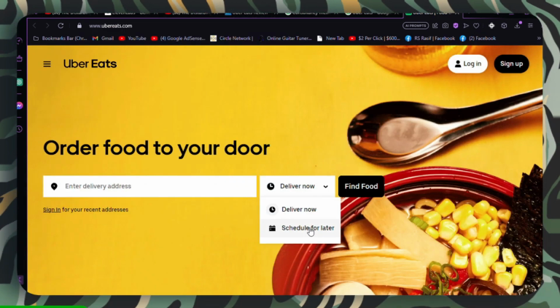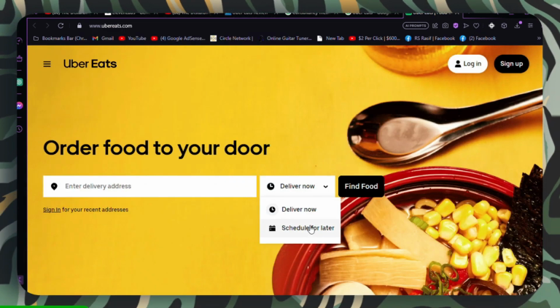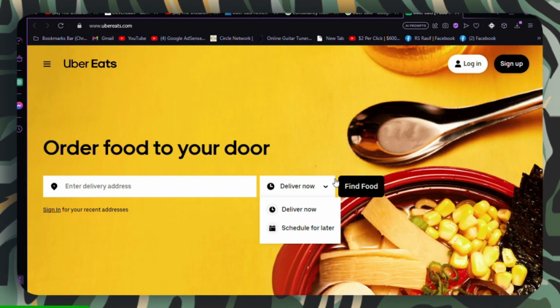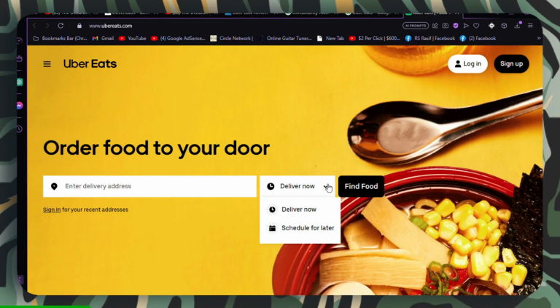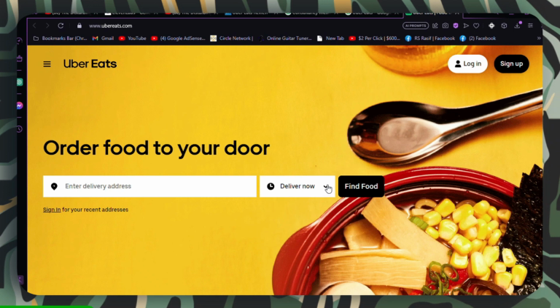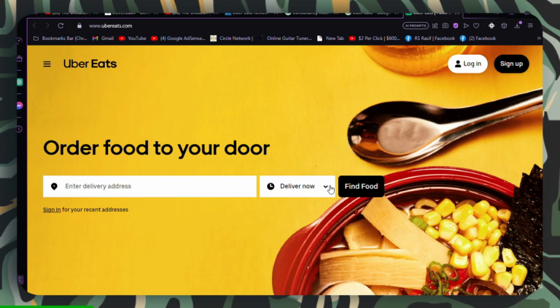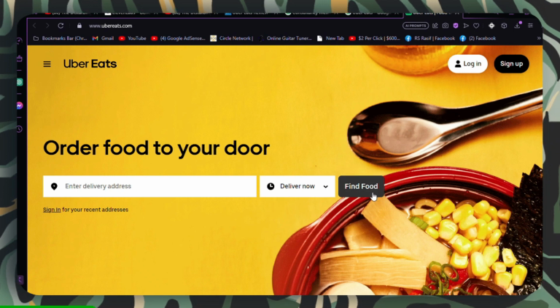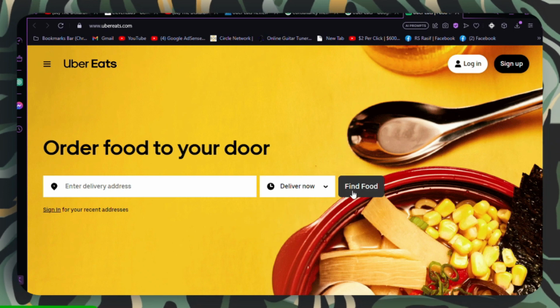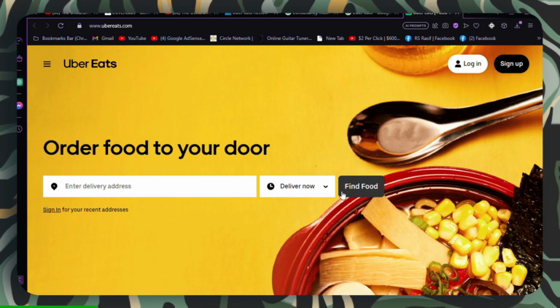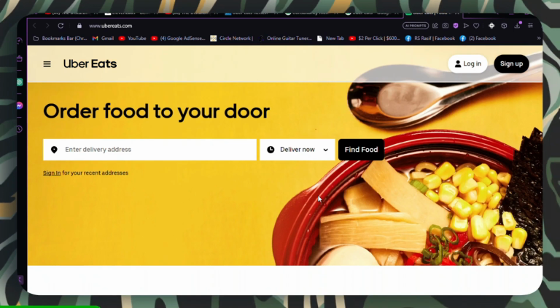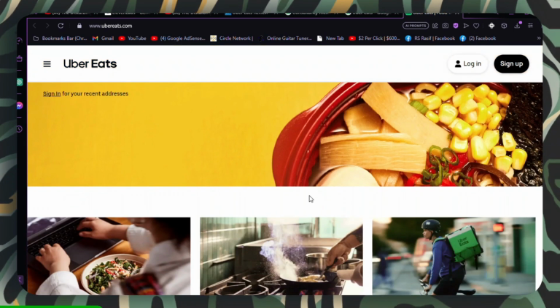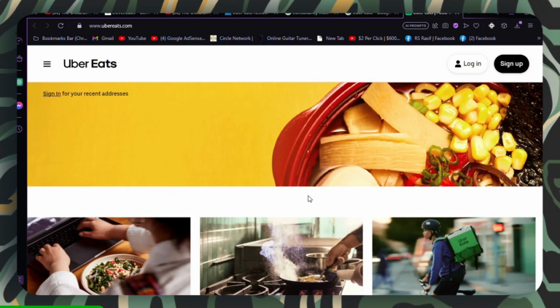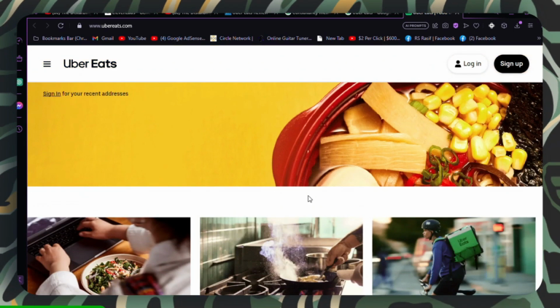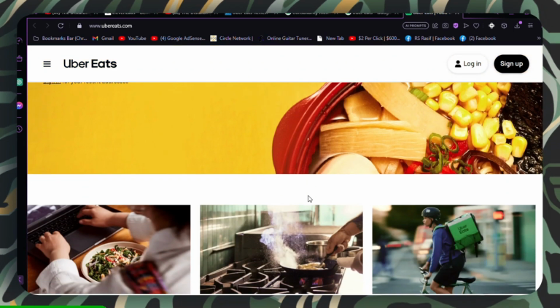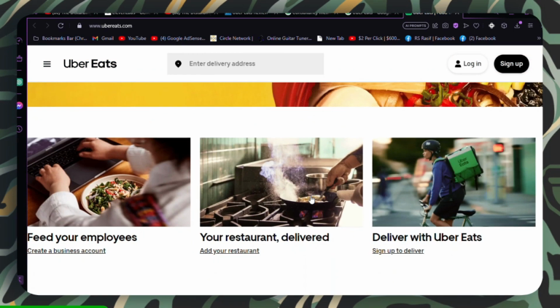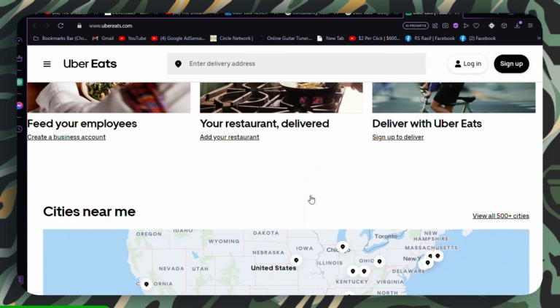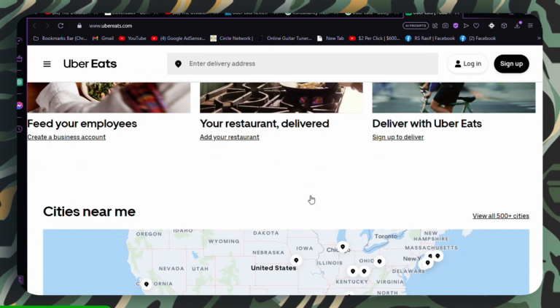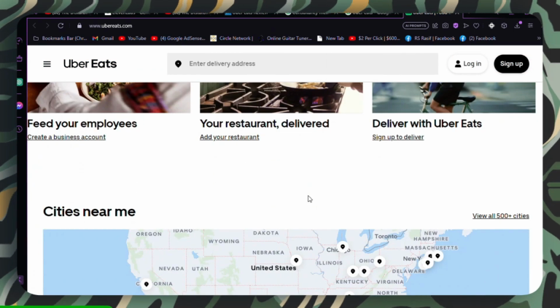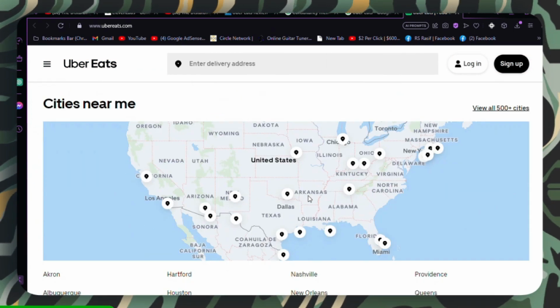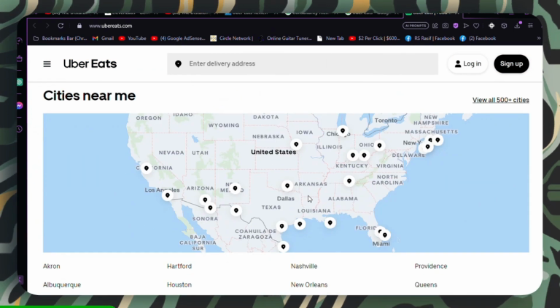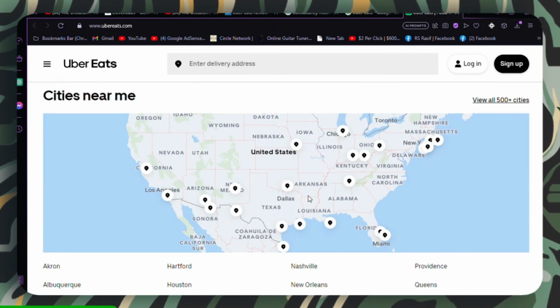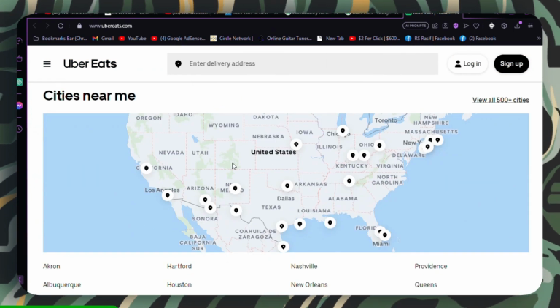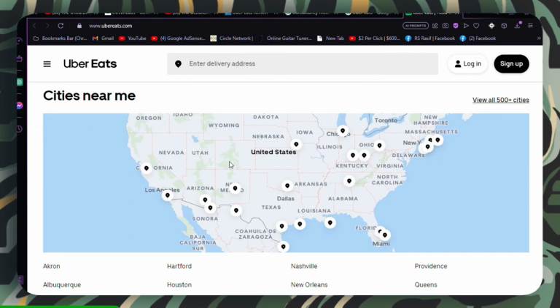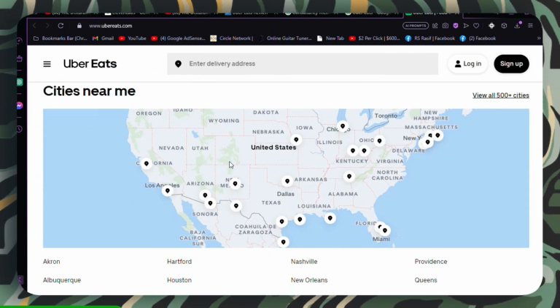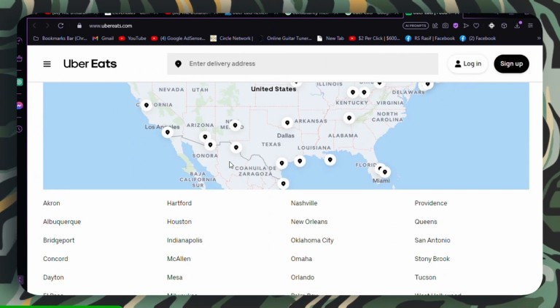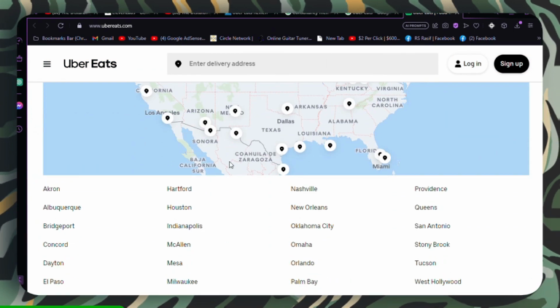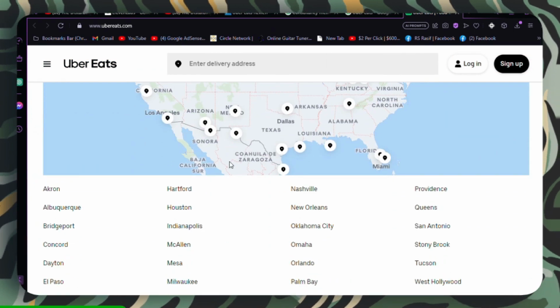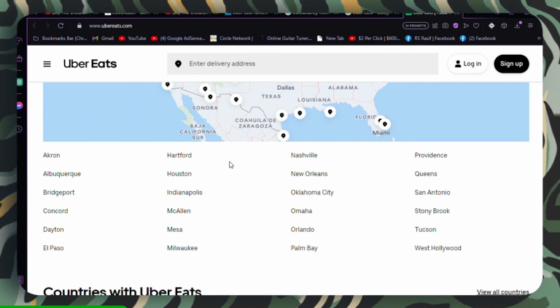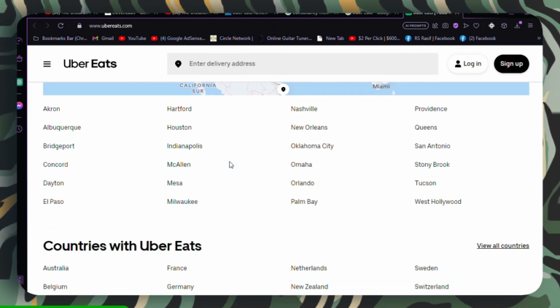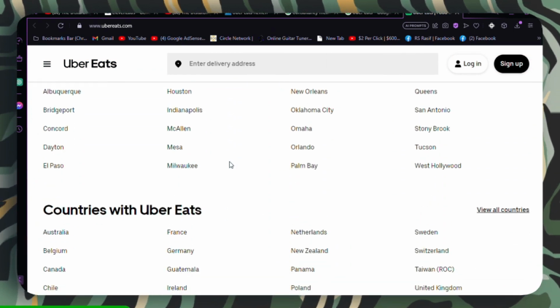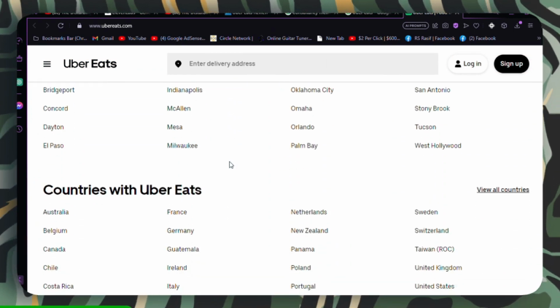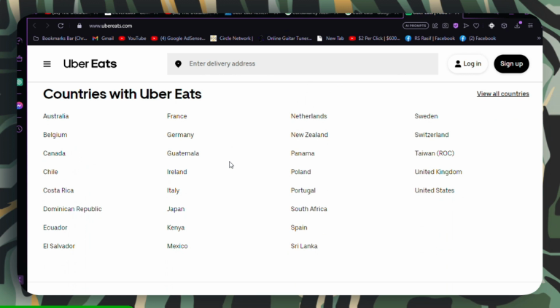Verify if Uber Eats servers are operational. If they're down, you'll need to wait for them to come back online.